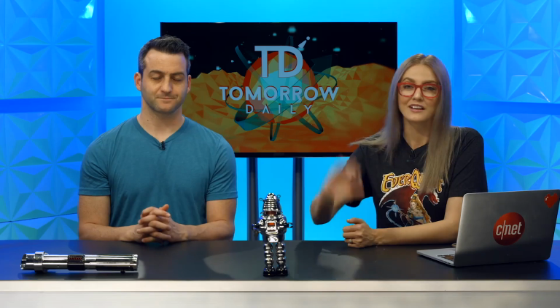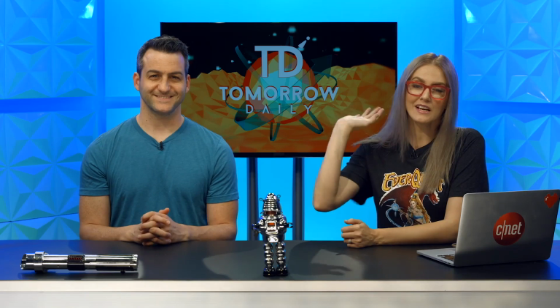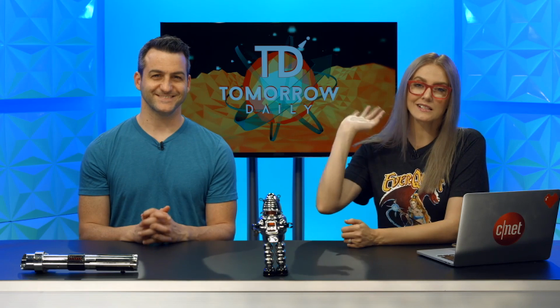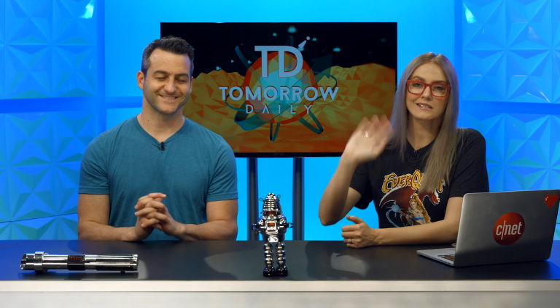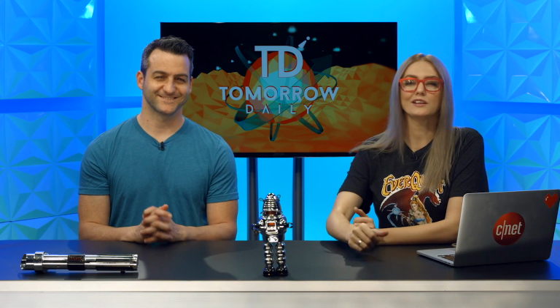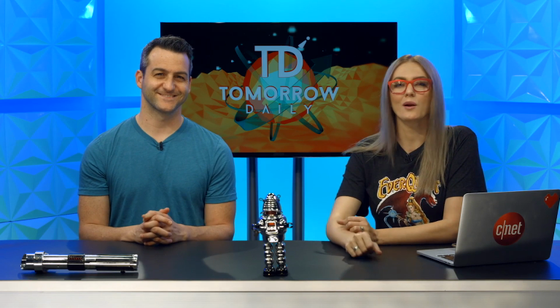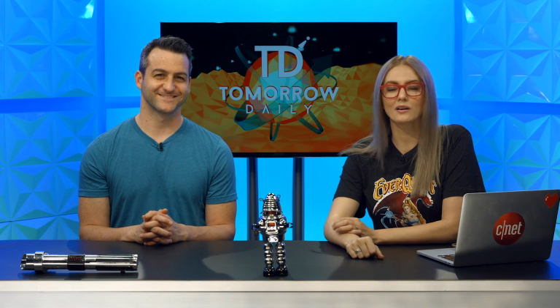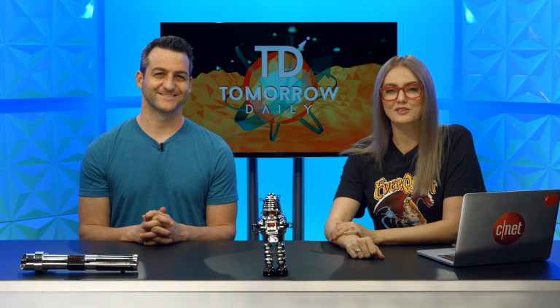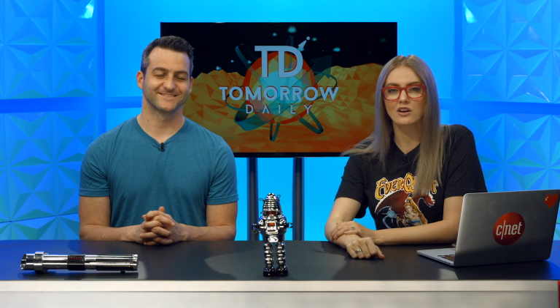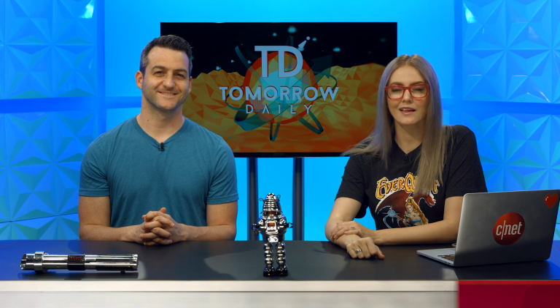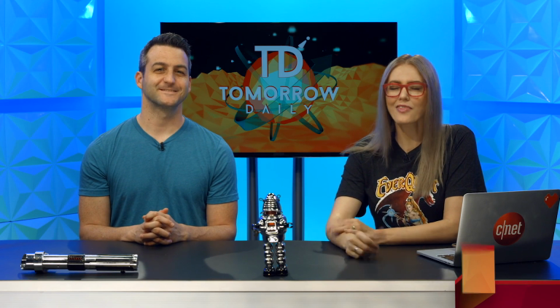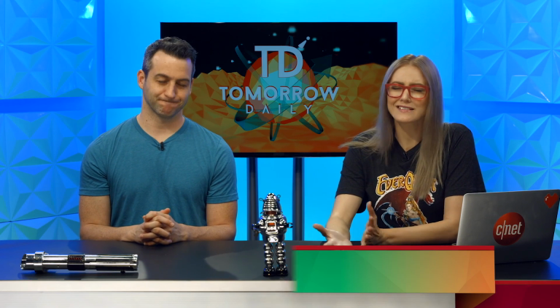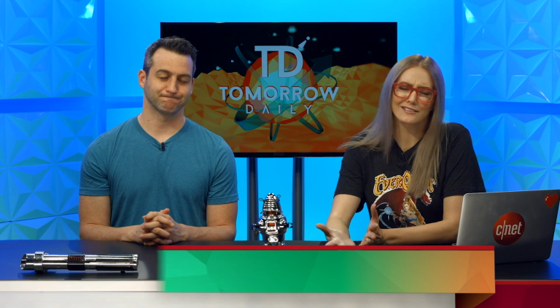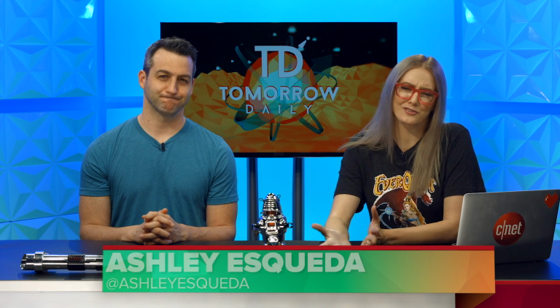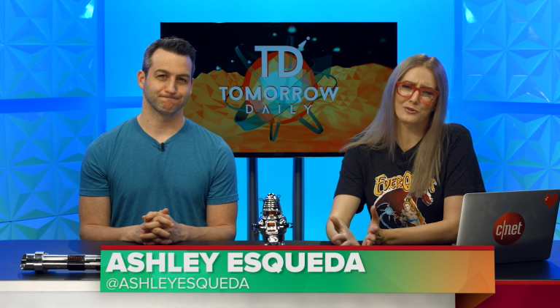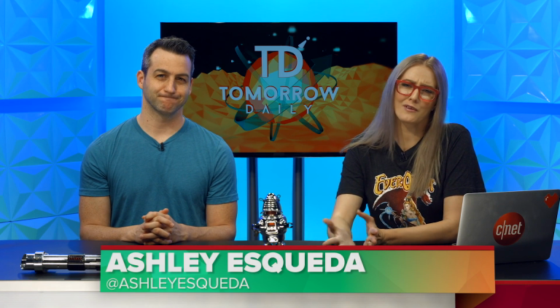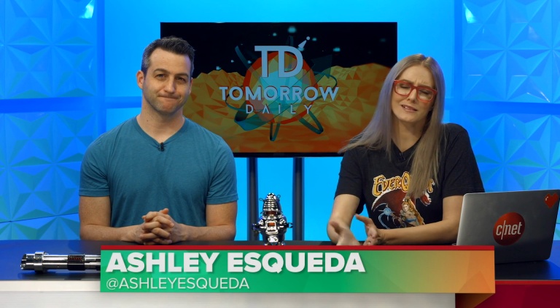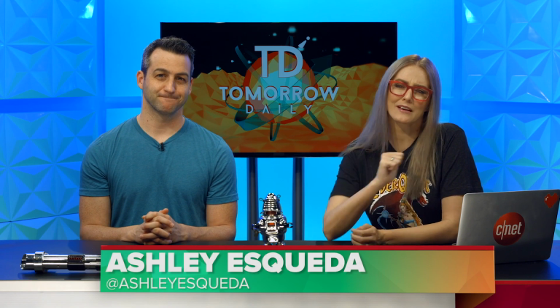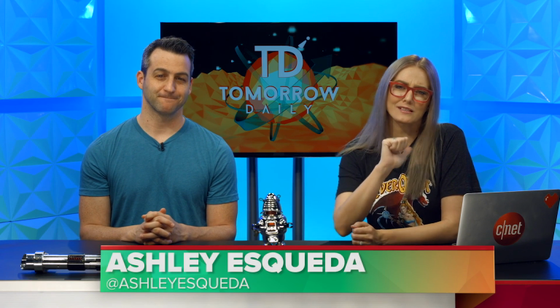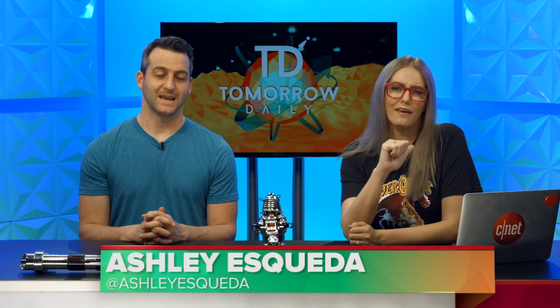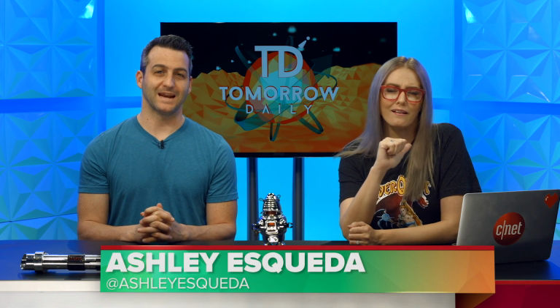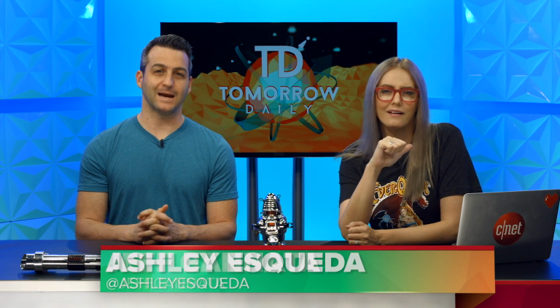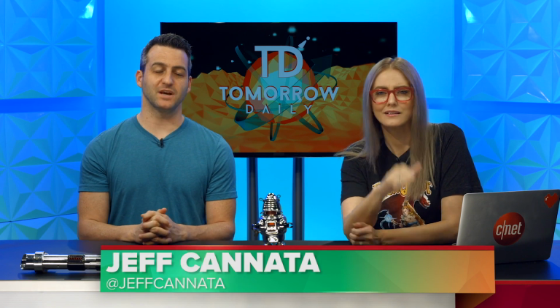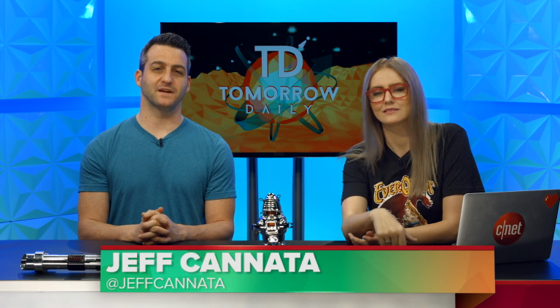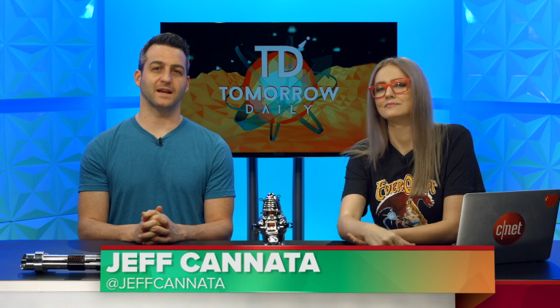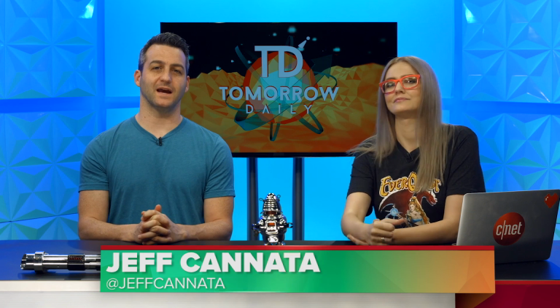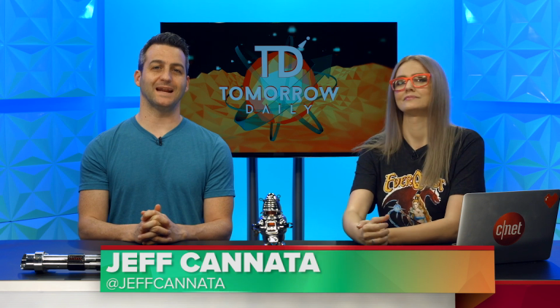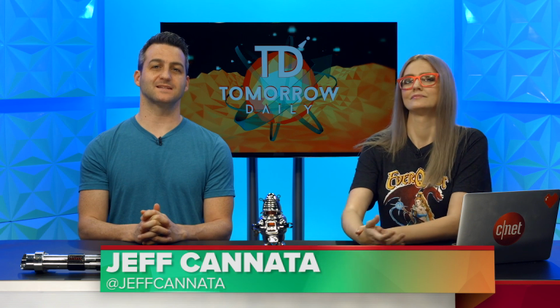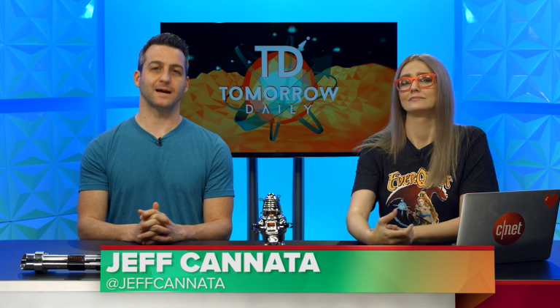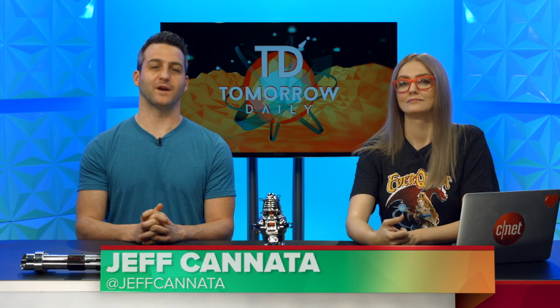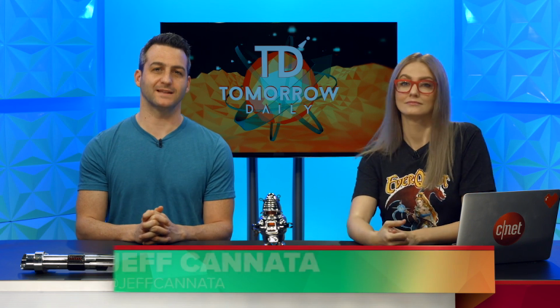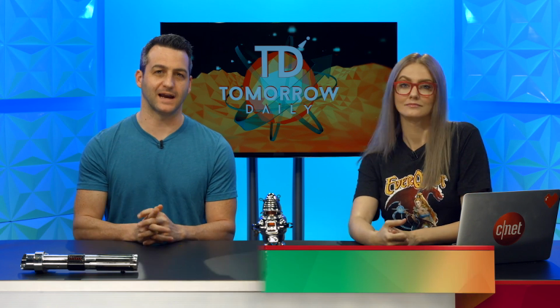Greetings citizens of the internet, welcome to Tomorrow Daily, the best geek talk in the universe. I'm Ashley Scabos. And I'm Jeff Cannata, and it is time for headlines.